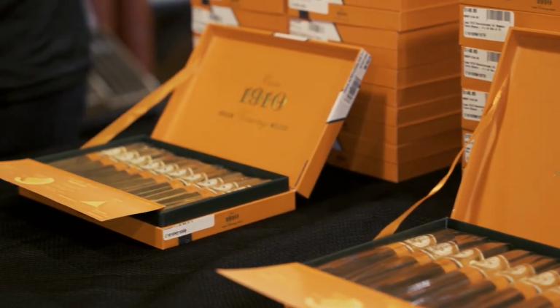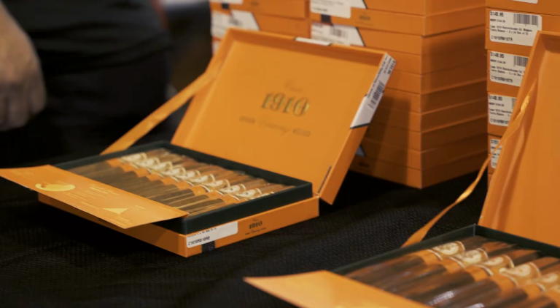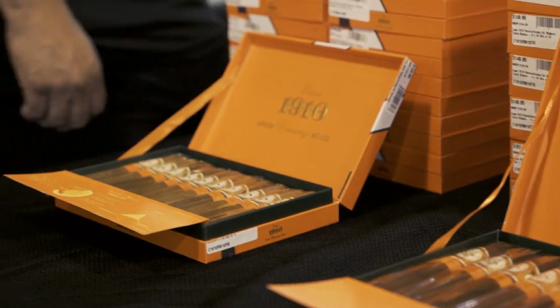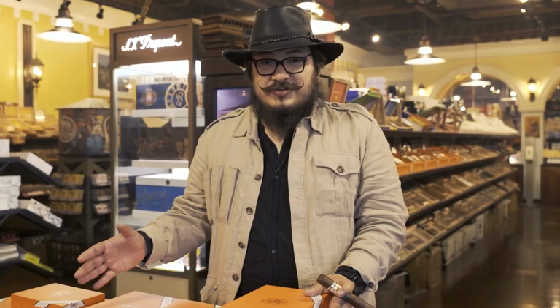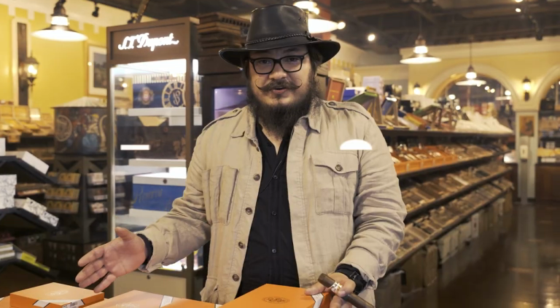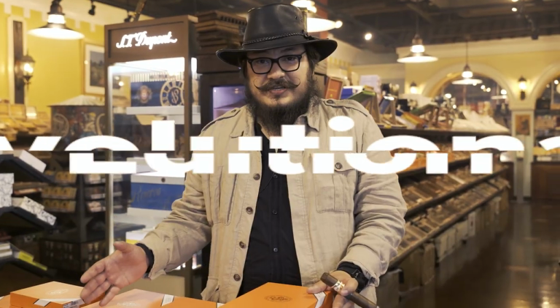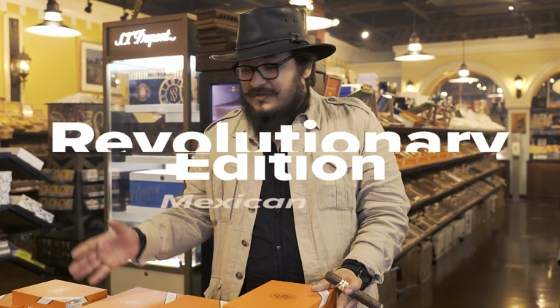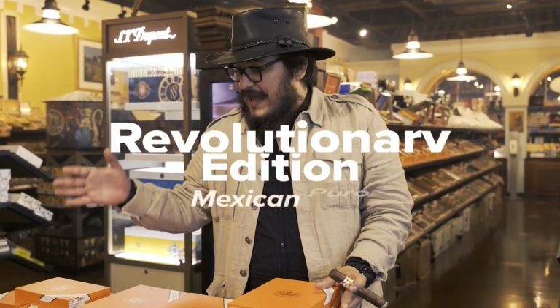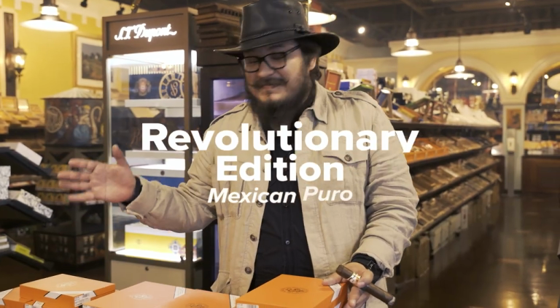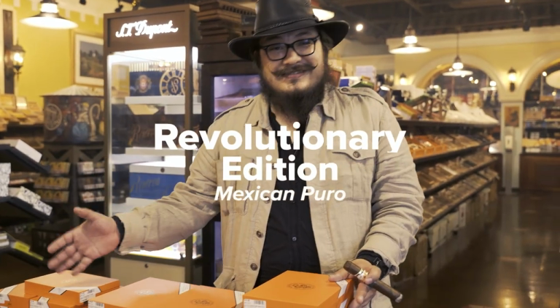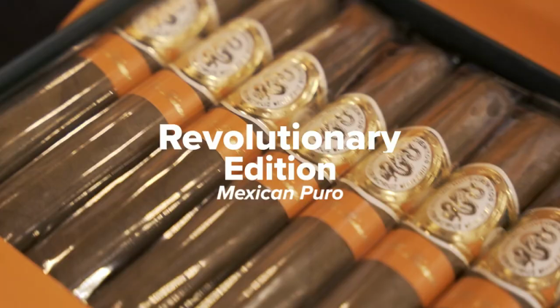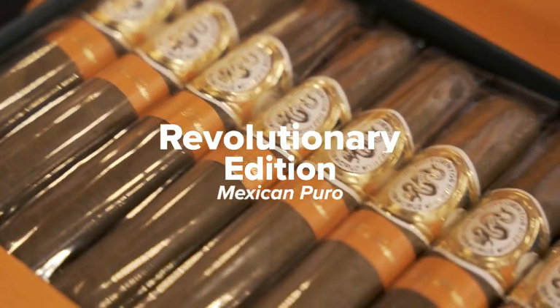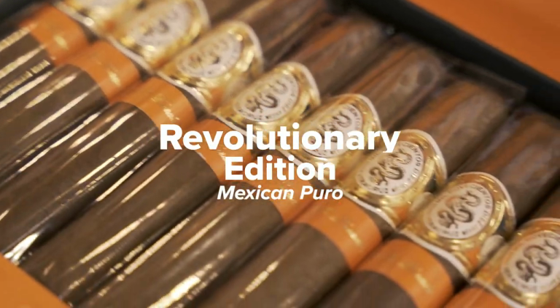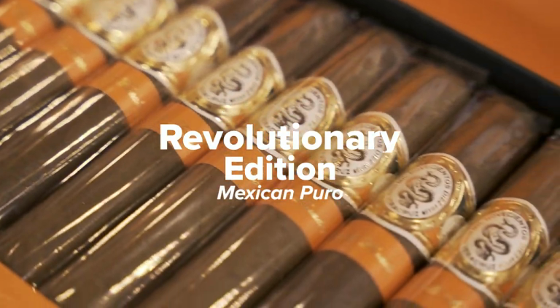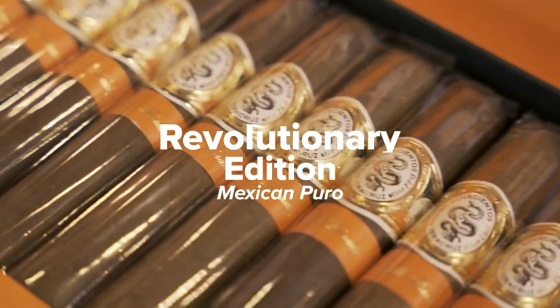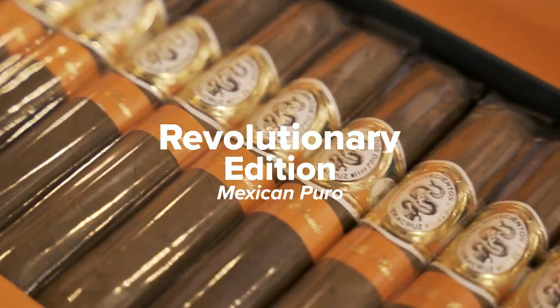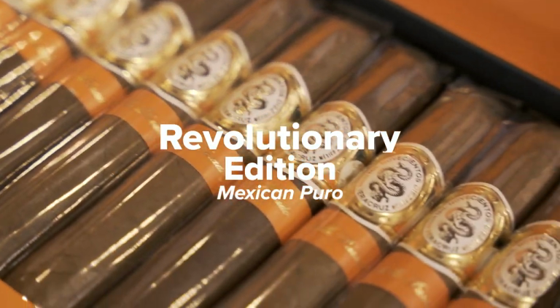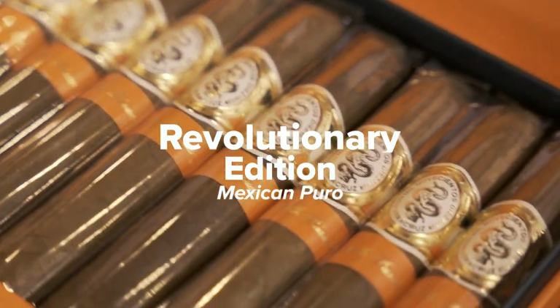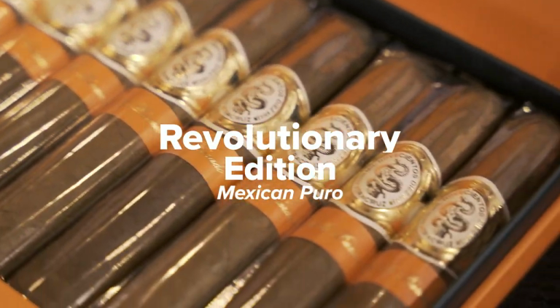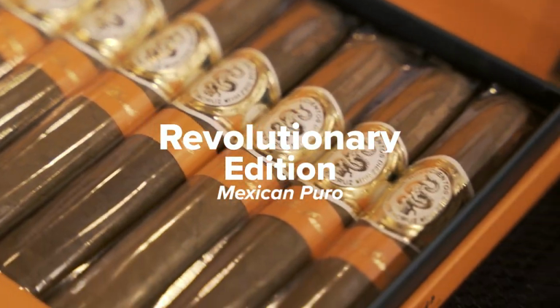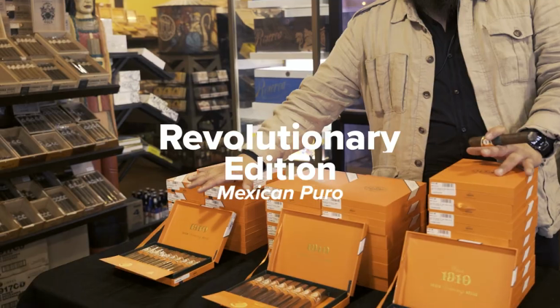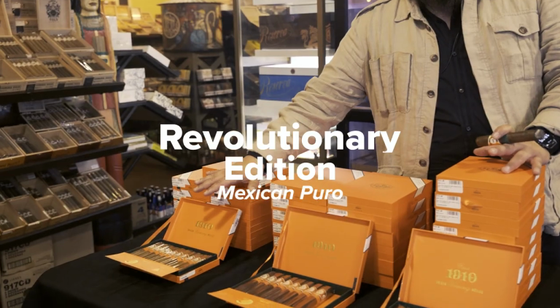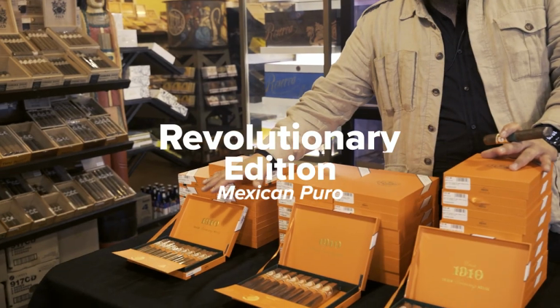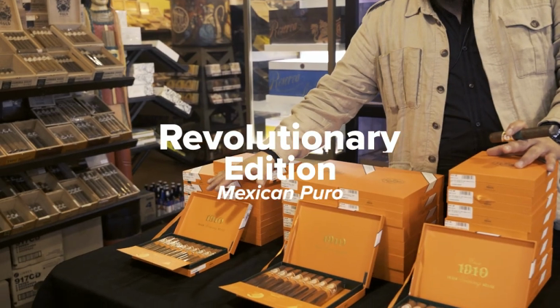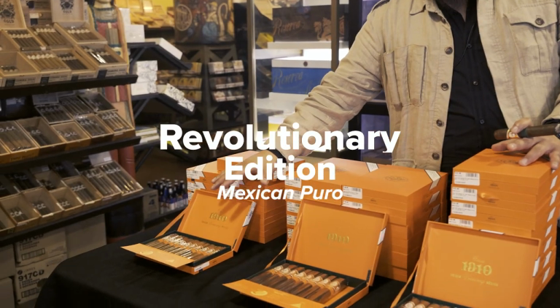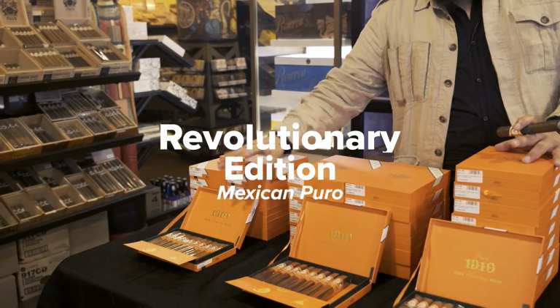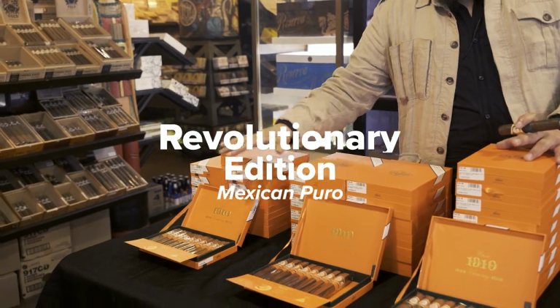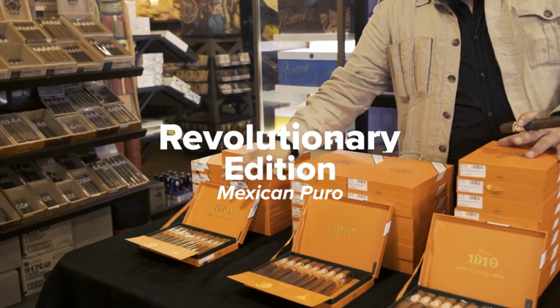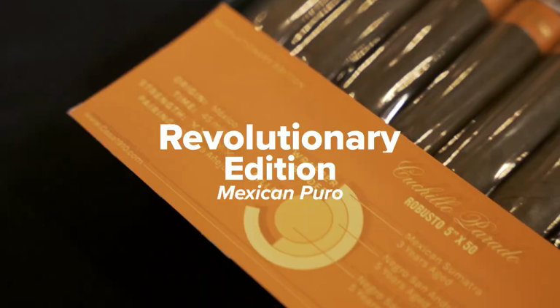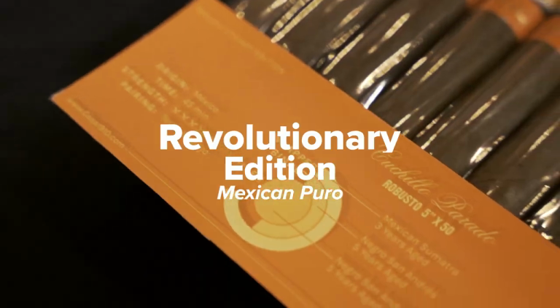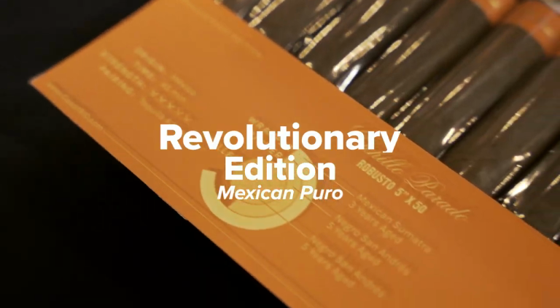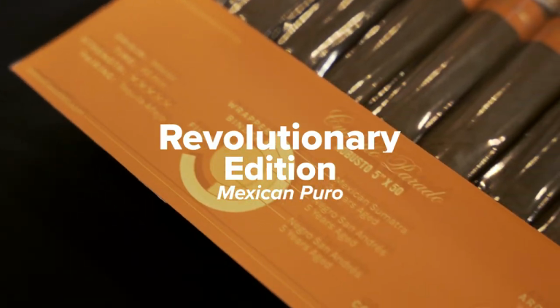The revolutionary edition — I made these cigars with old Mexican tobaccos made in Veracruz.